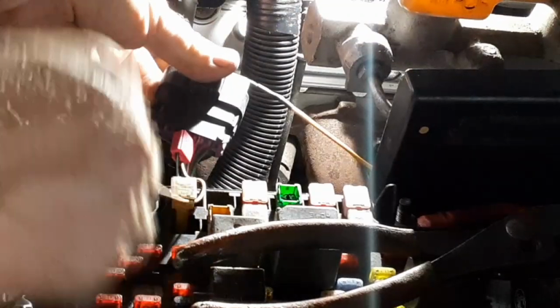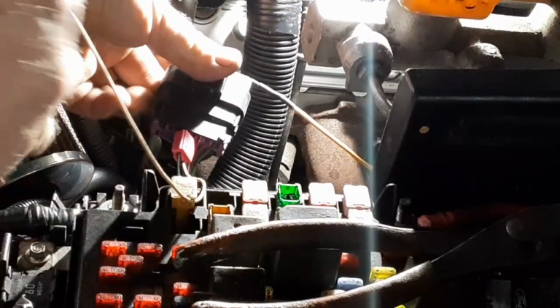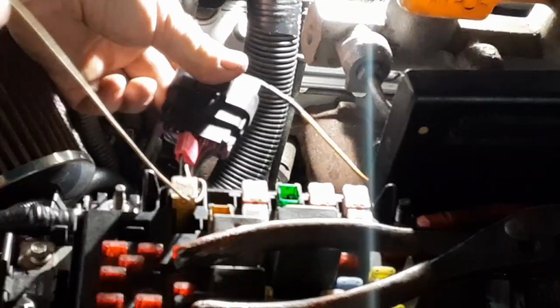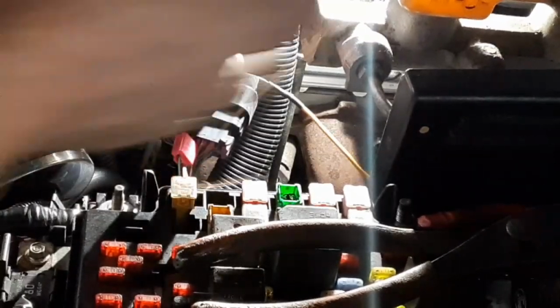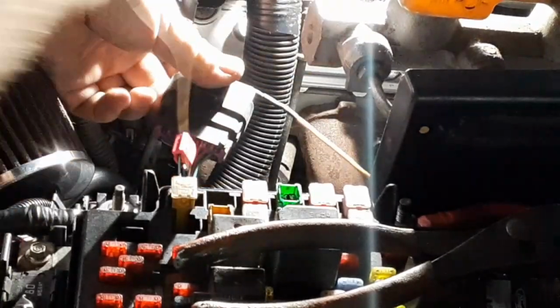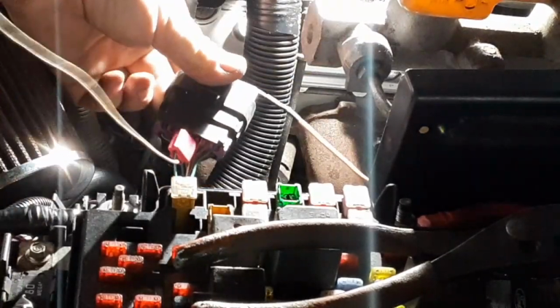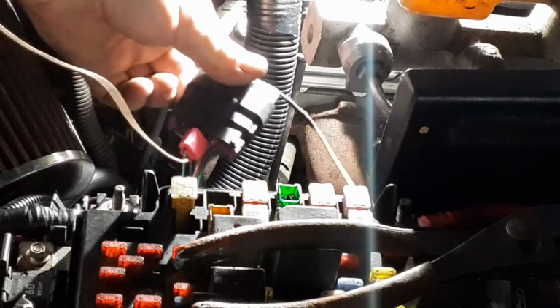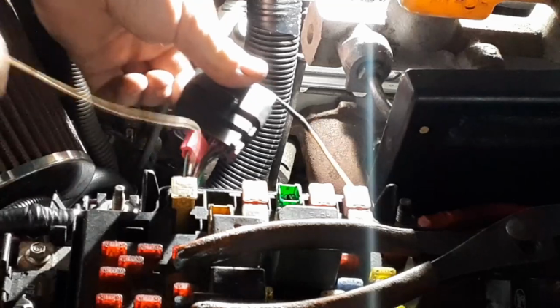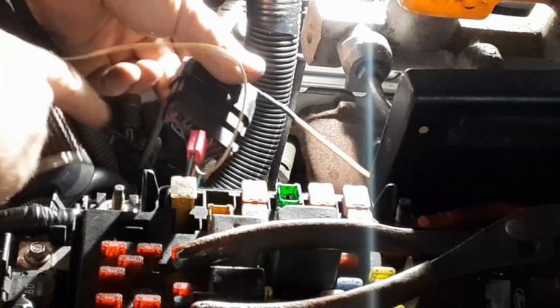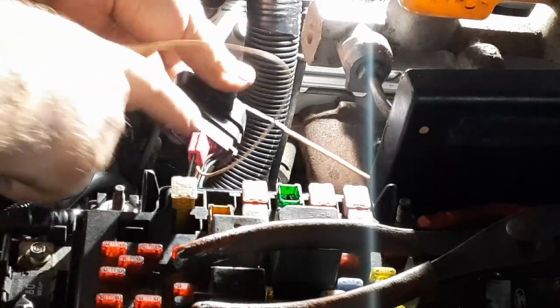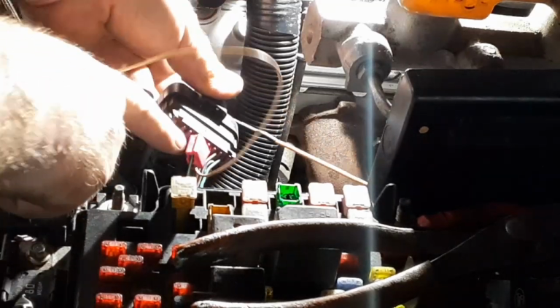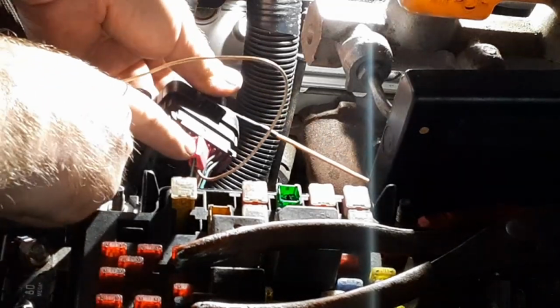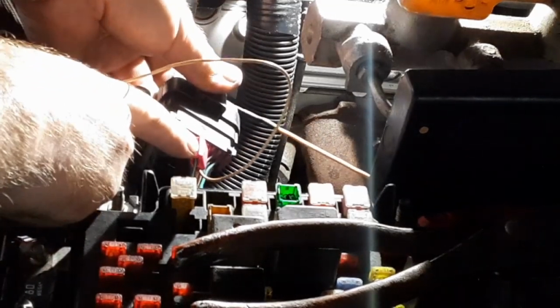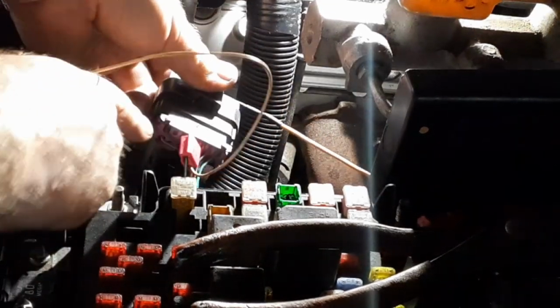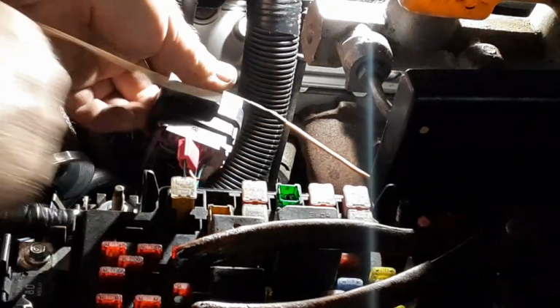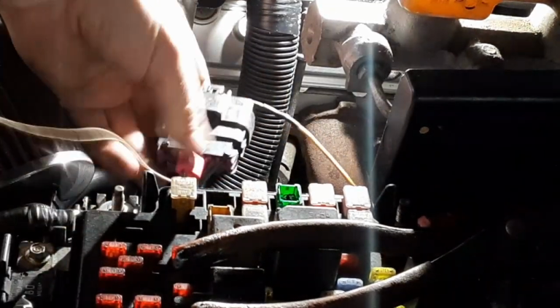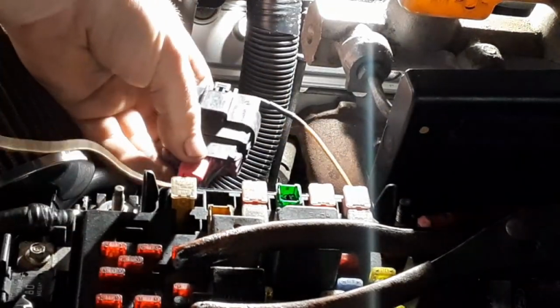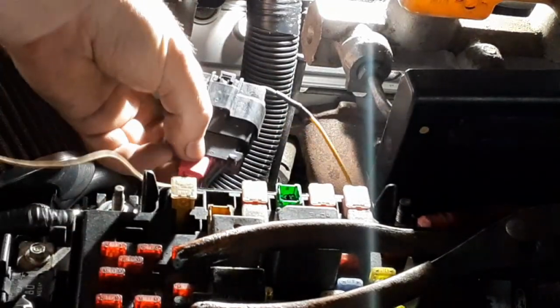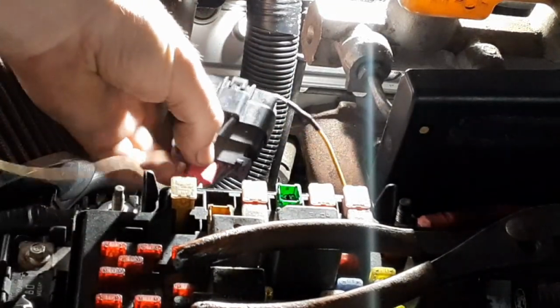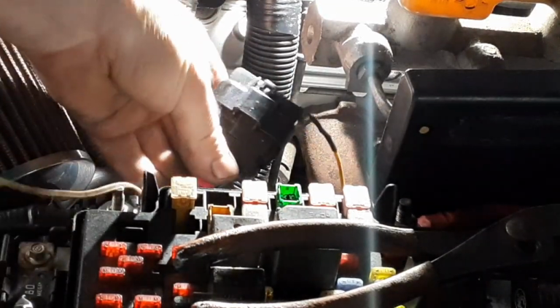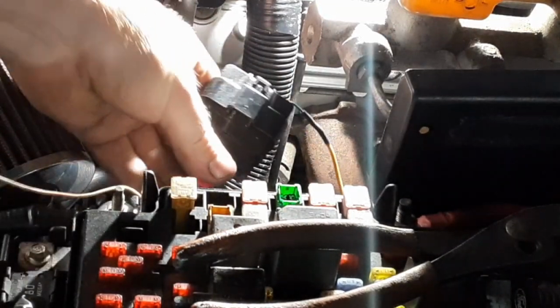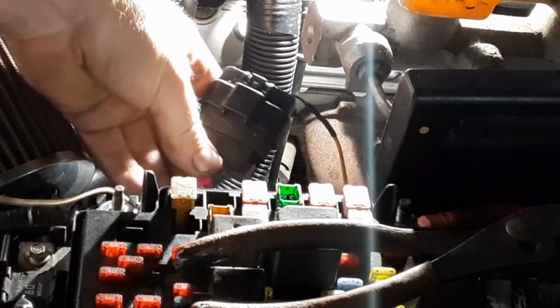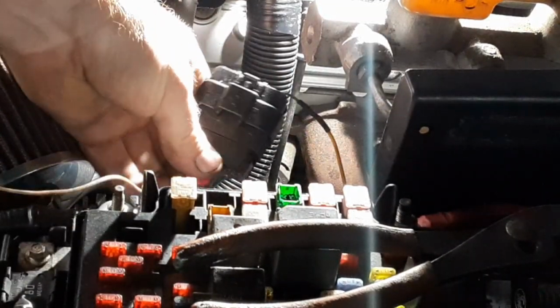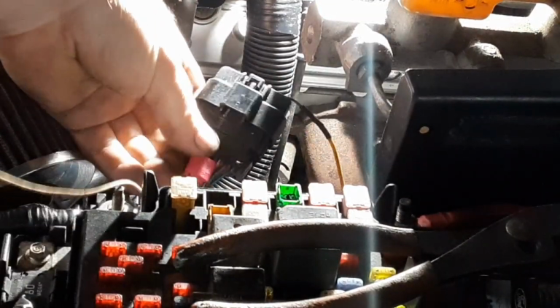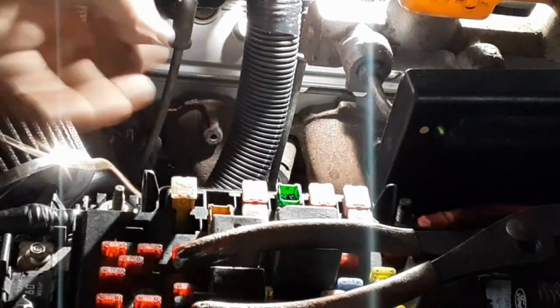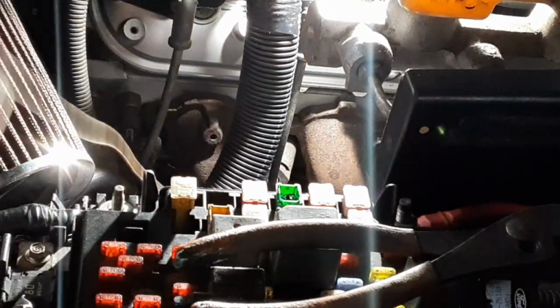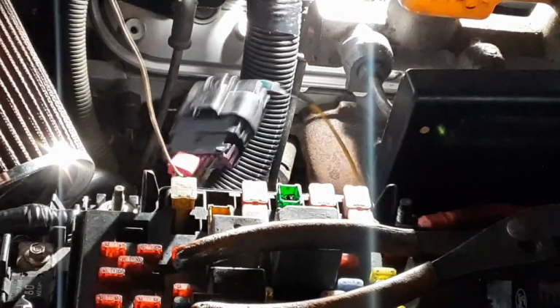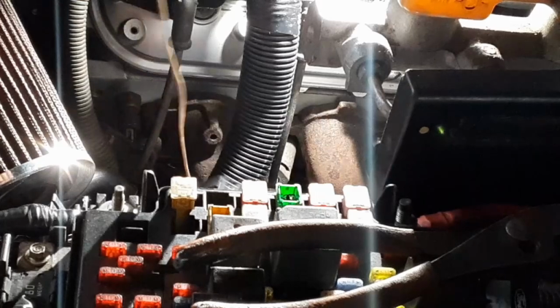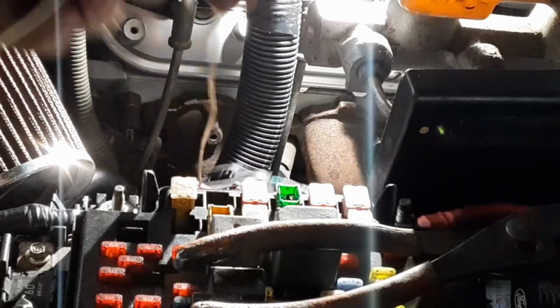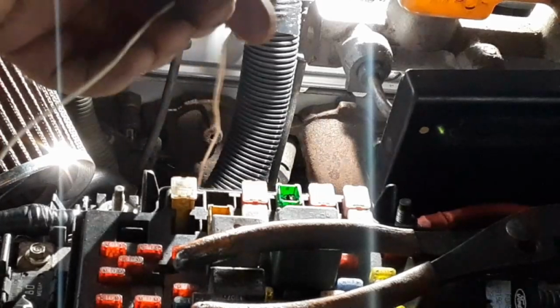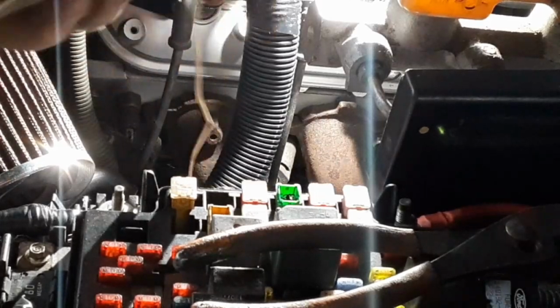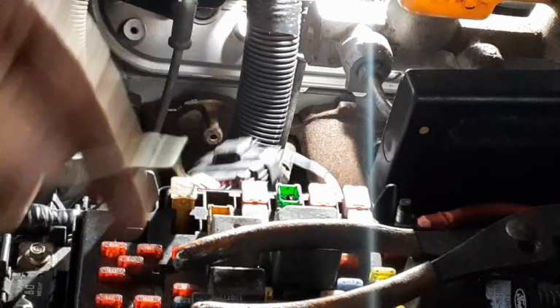I've got this white wire just crimped onto there for testing, and we'll see if we can get this thing working.